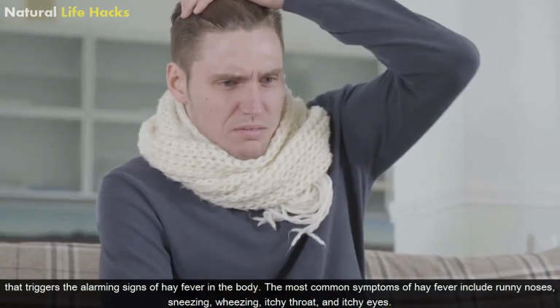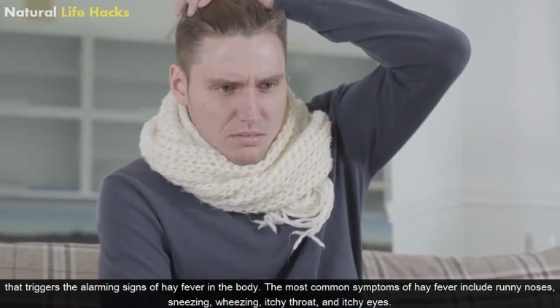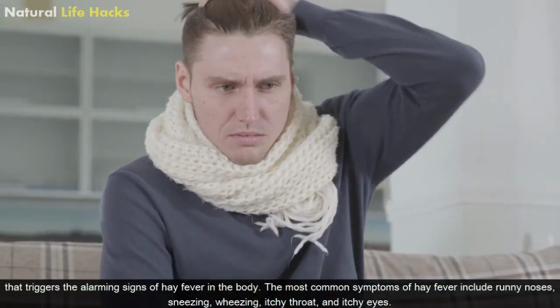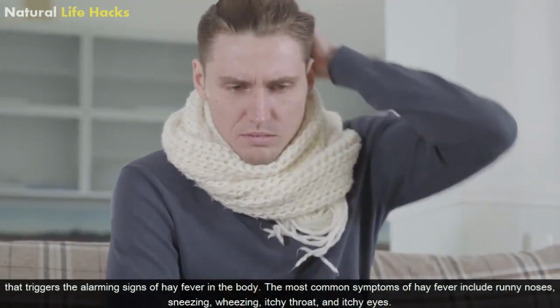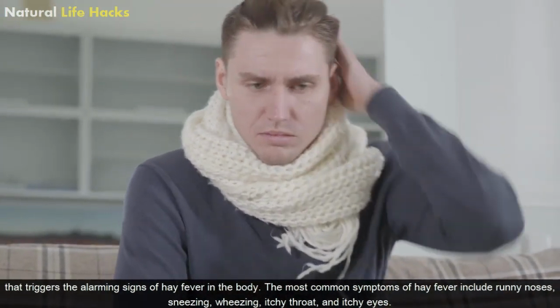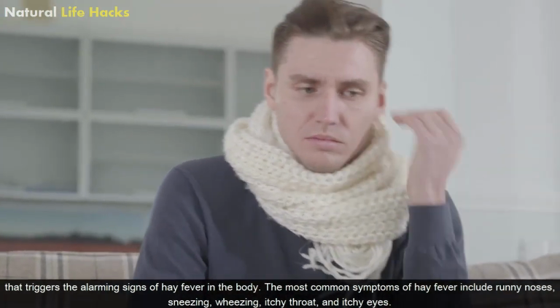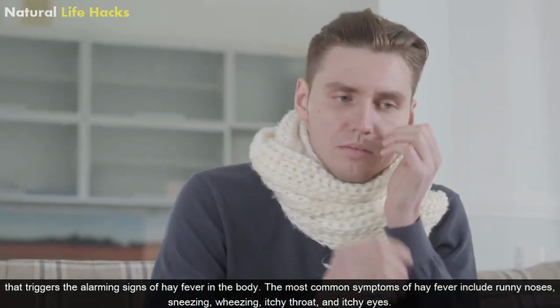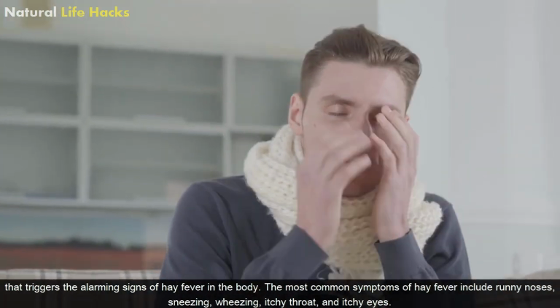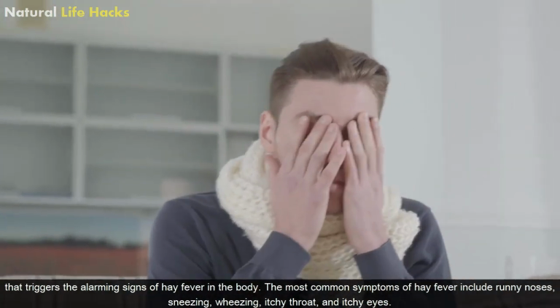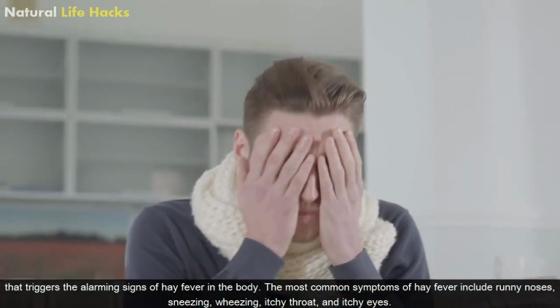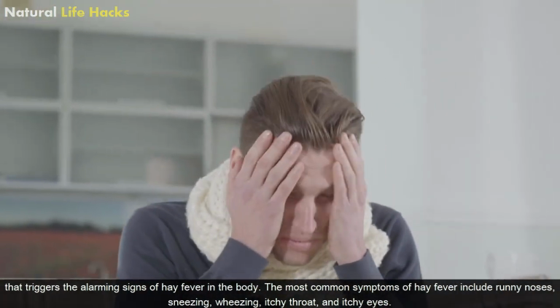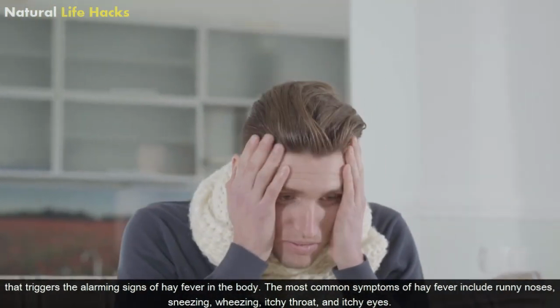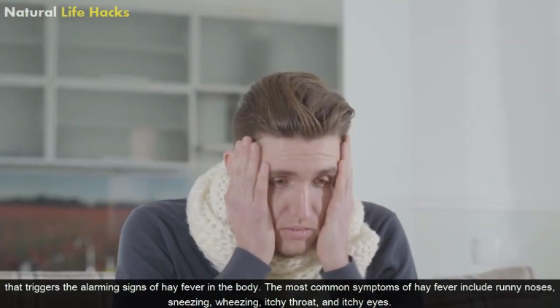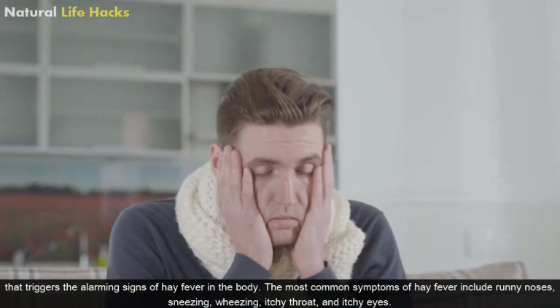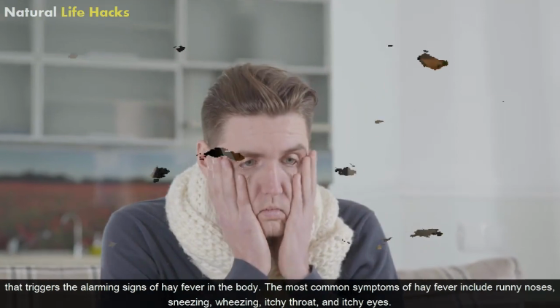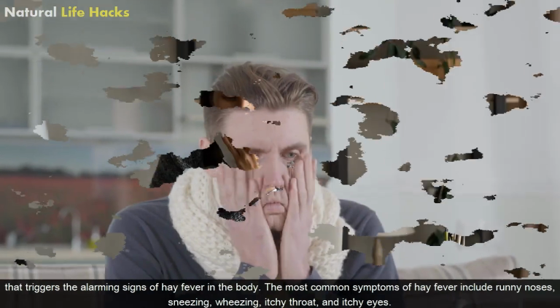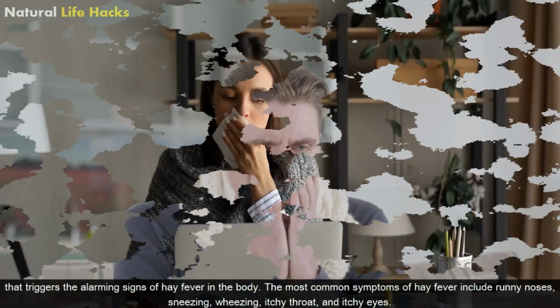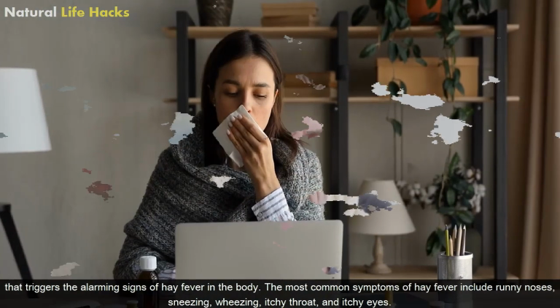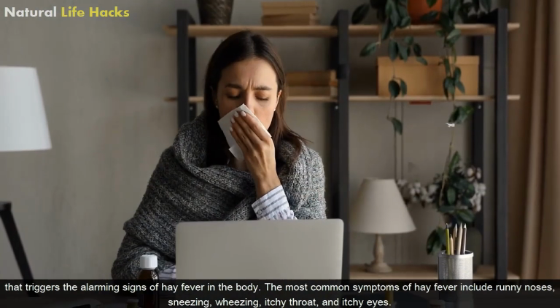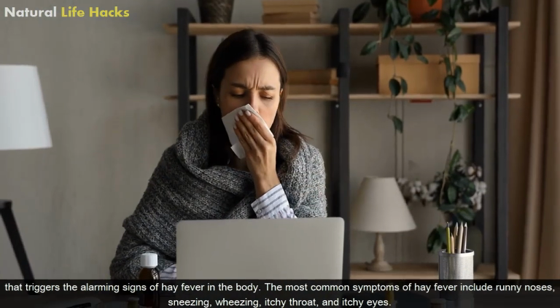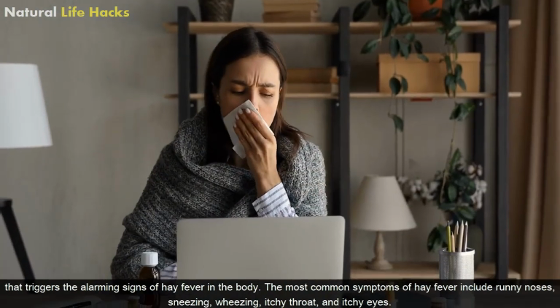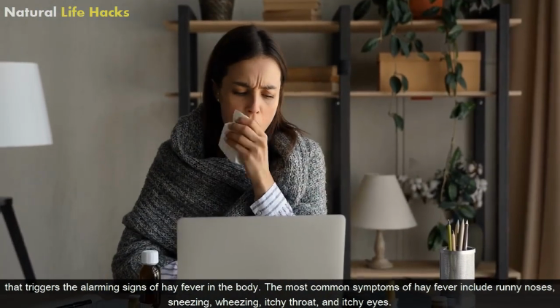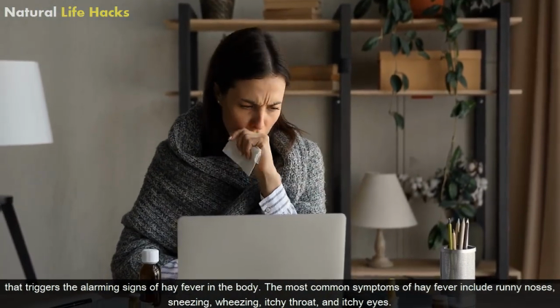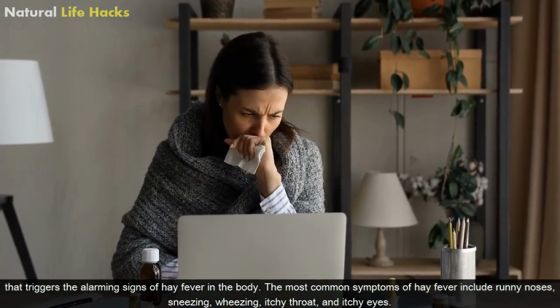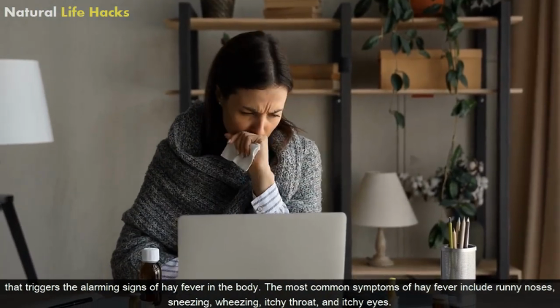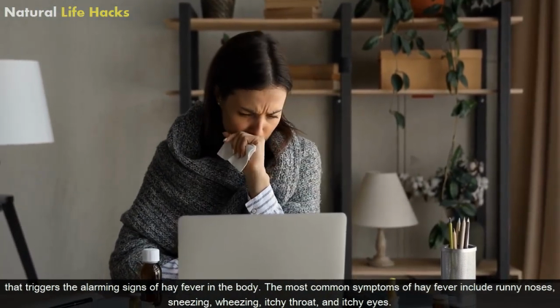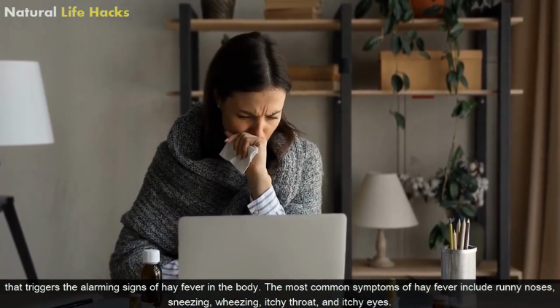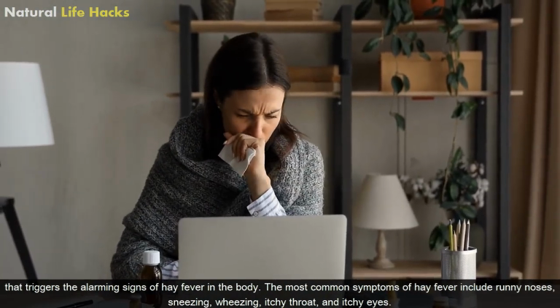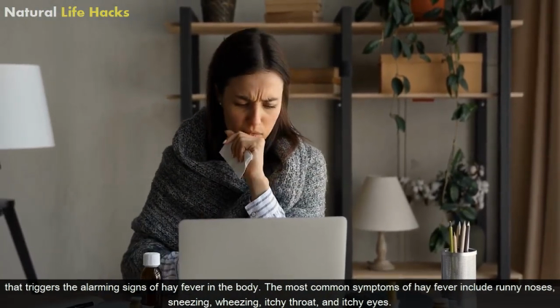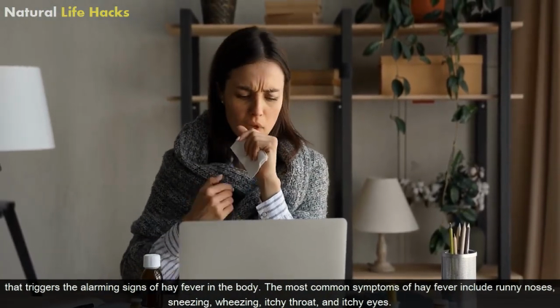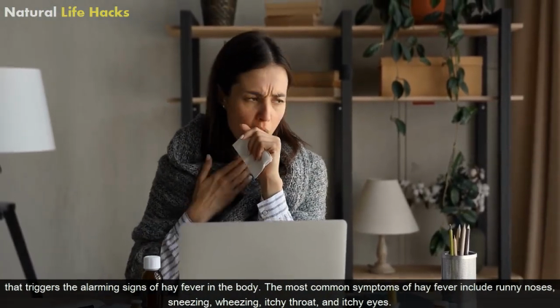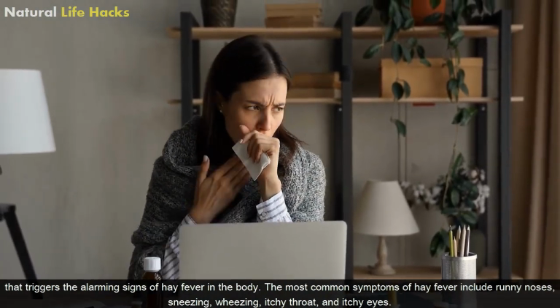The most common symptoms of hay fever include runny nose, sneezing, wheezing, itchy throat and itchy eyes.